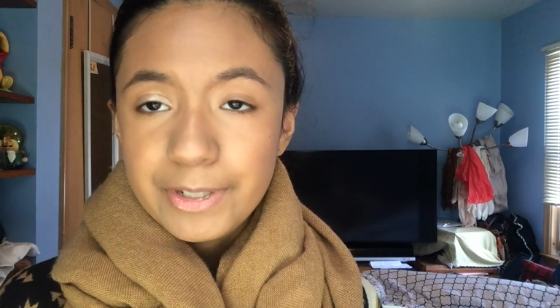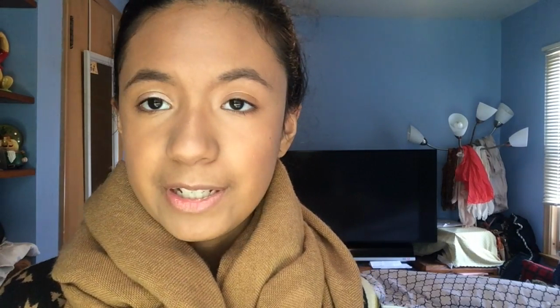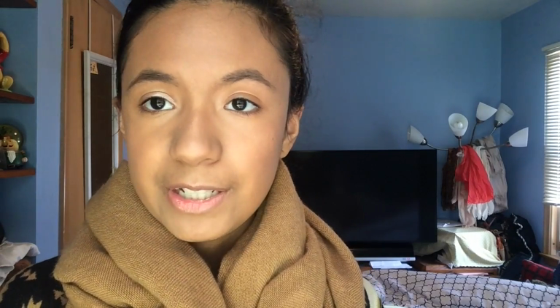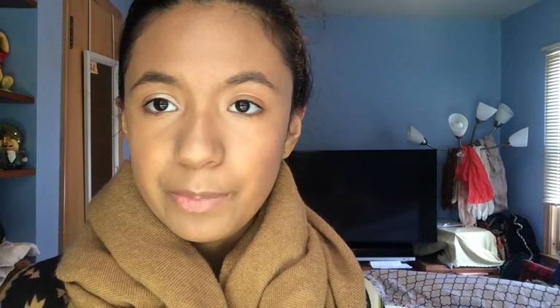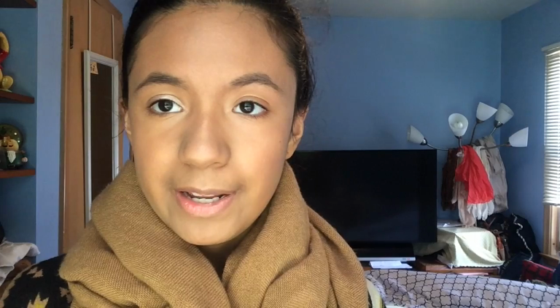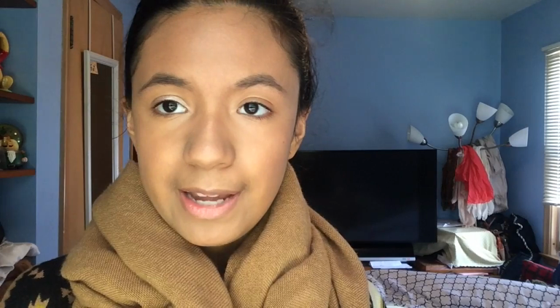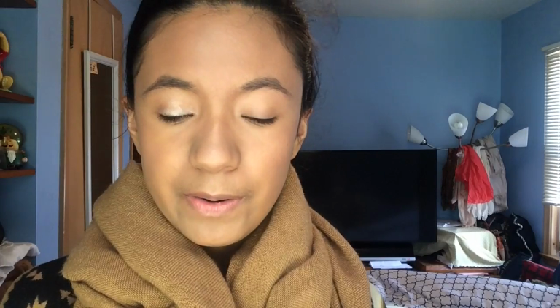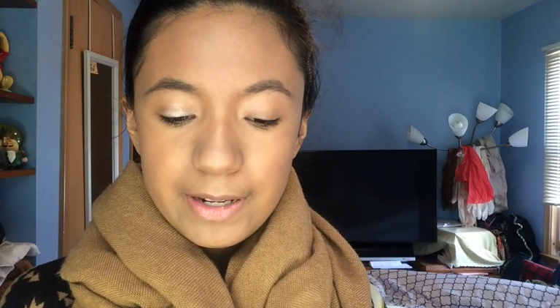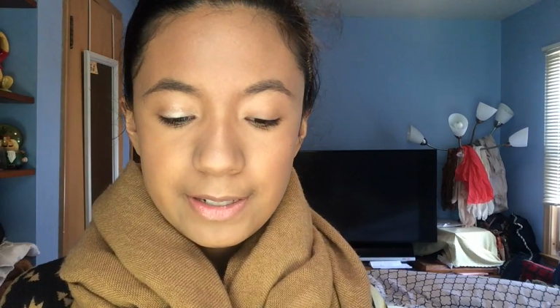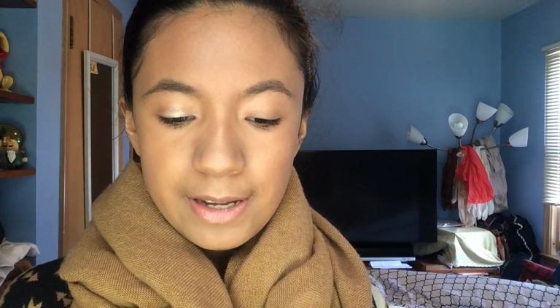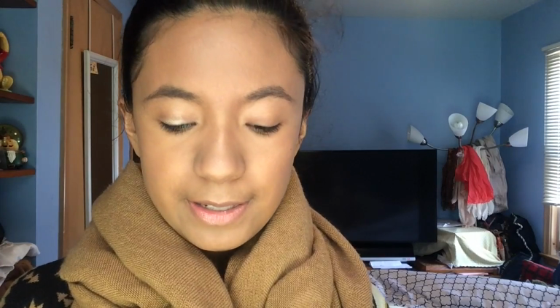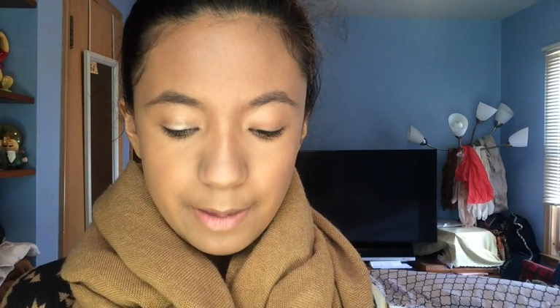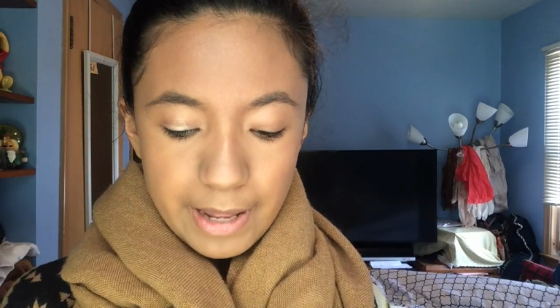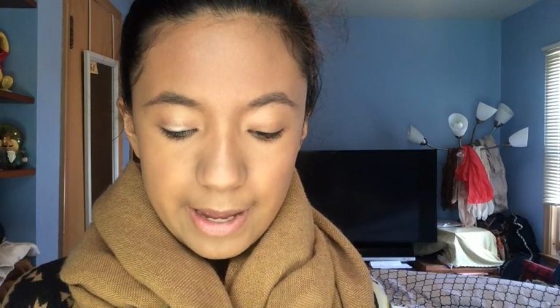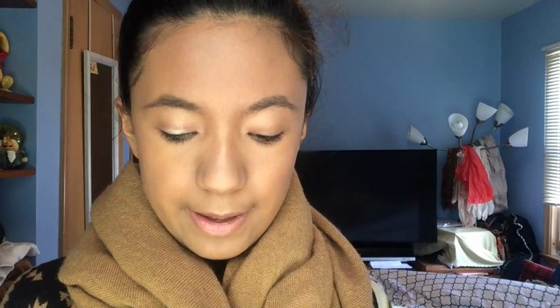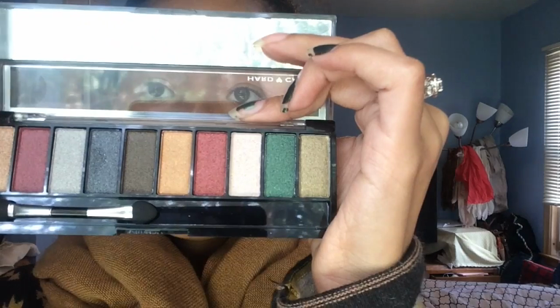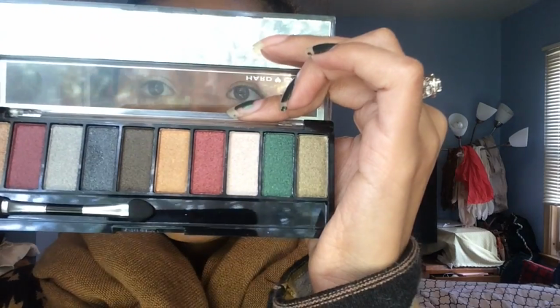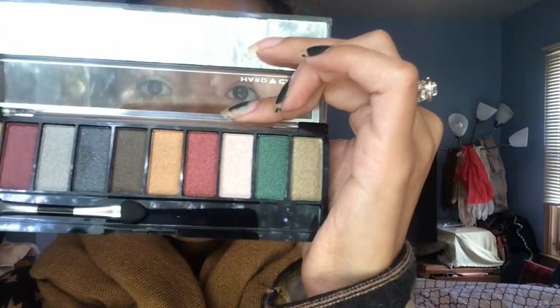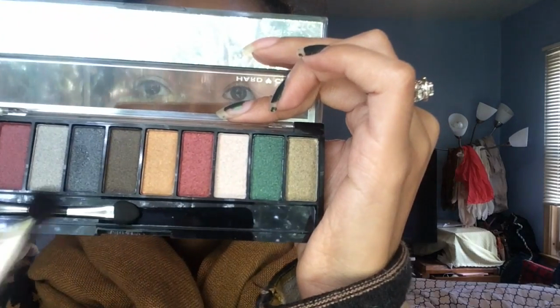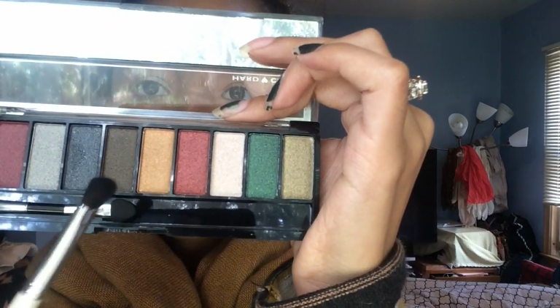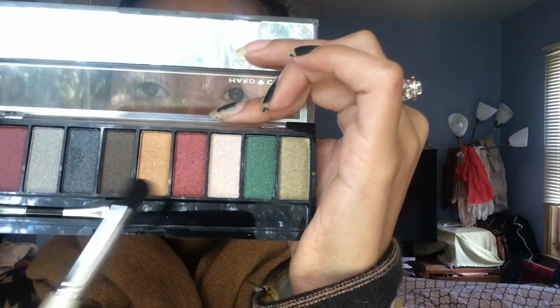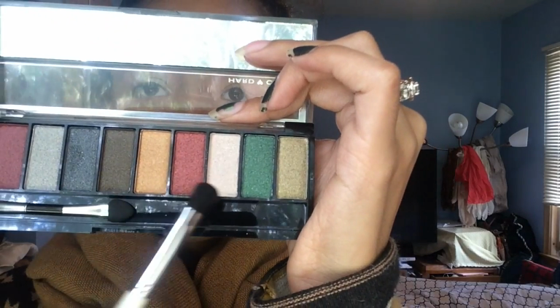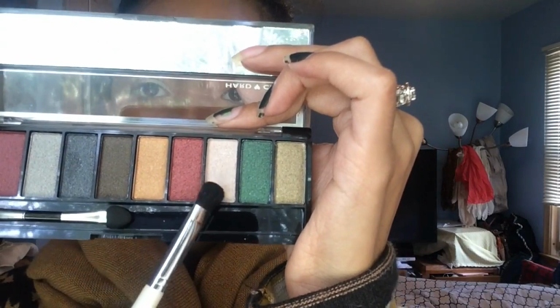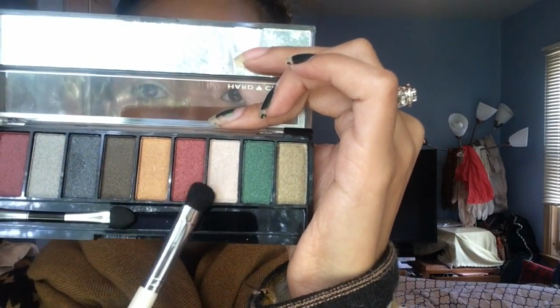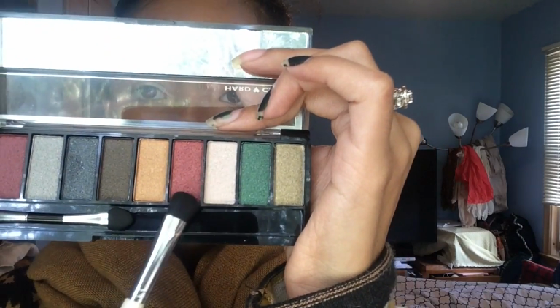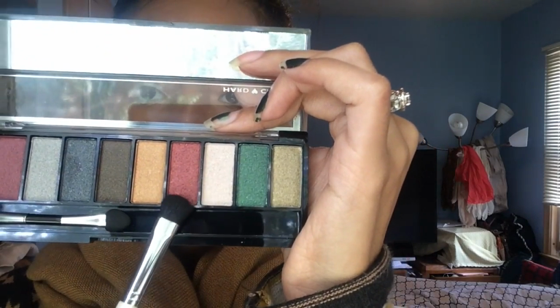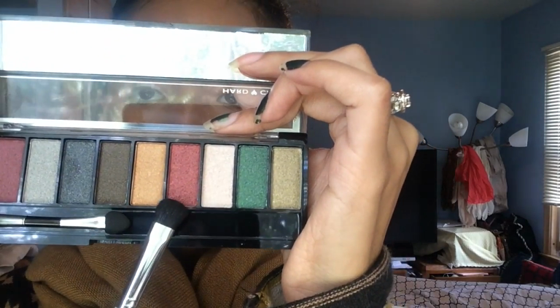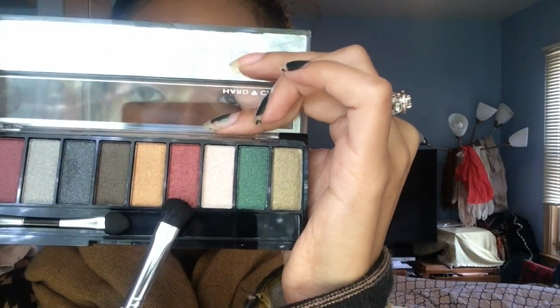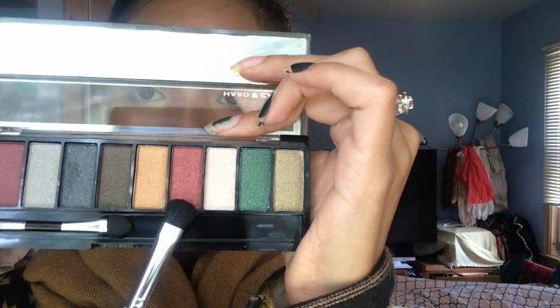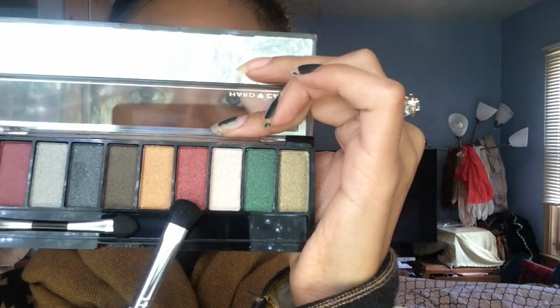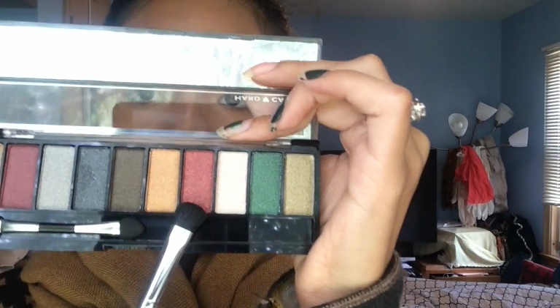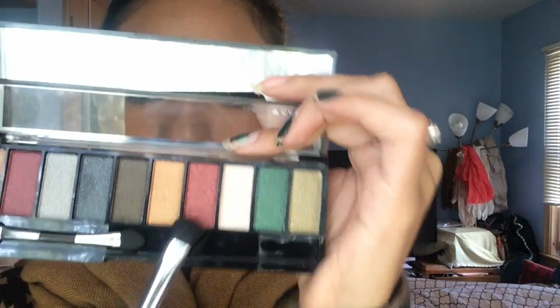I'm just going to jump right in now and apply it. I am going to apply this color all over my lid.